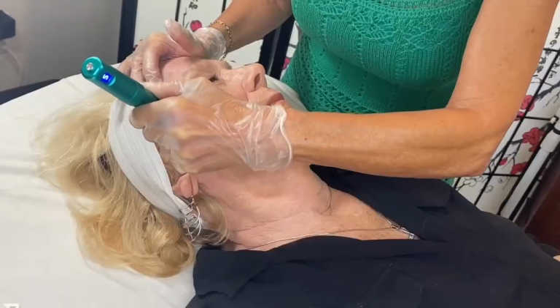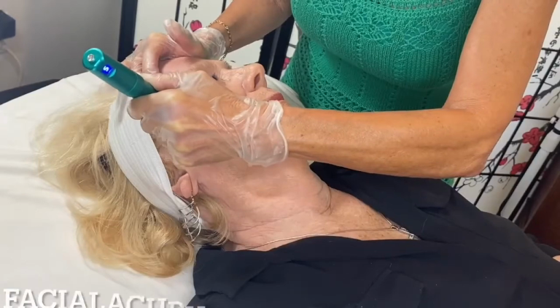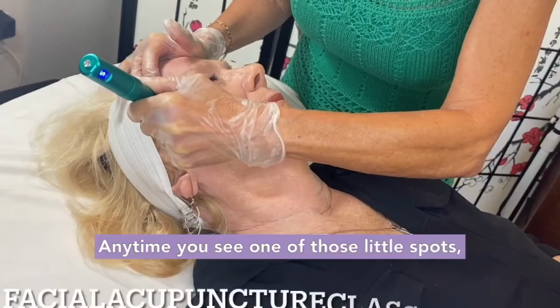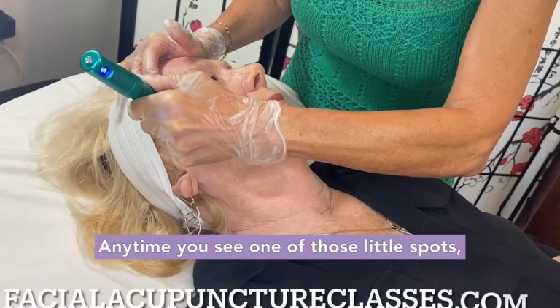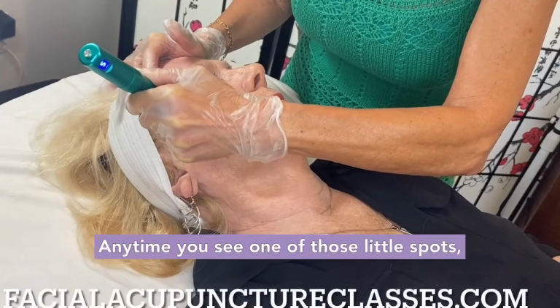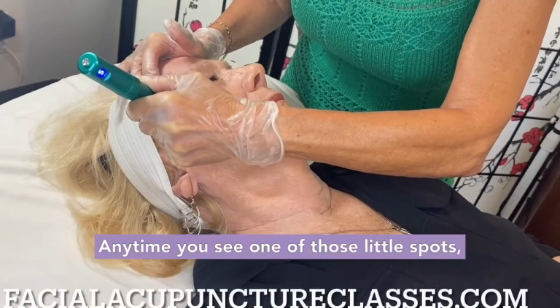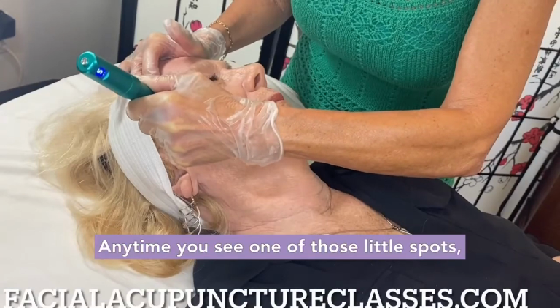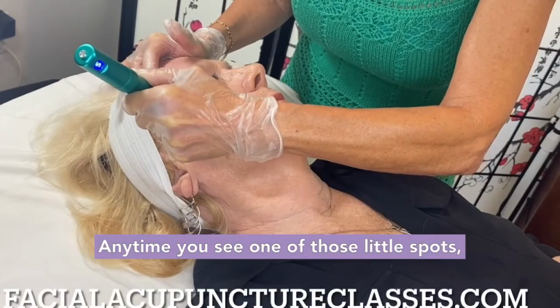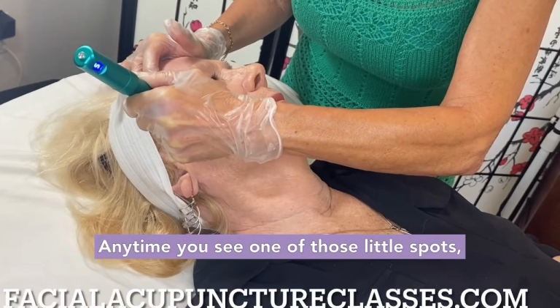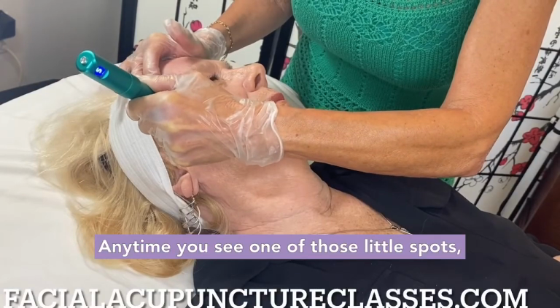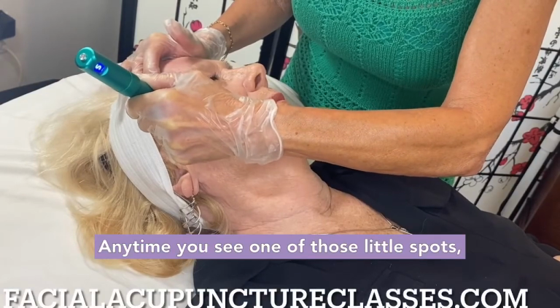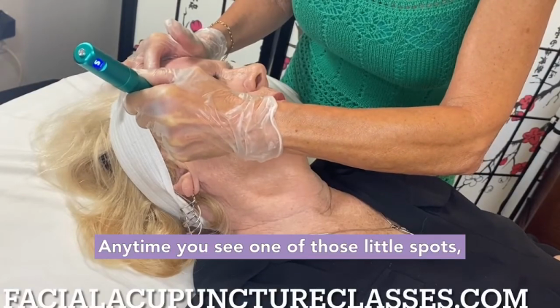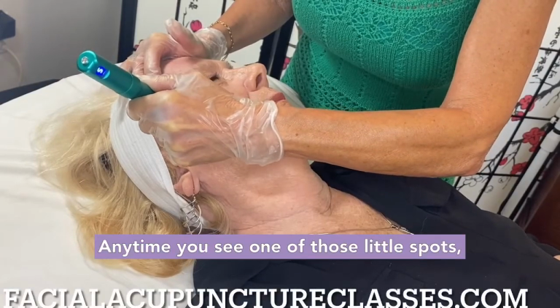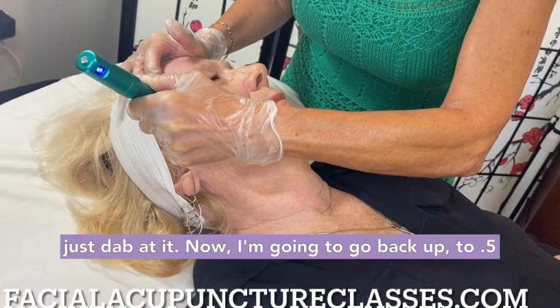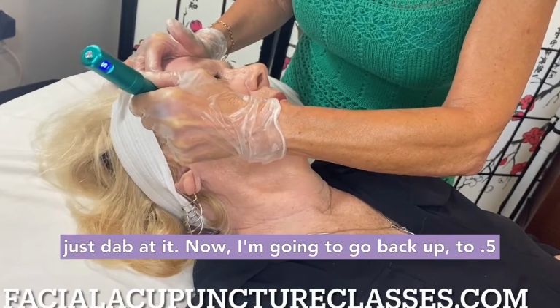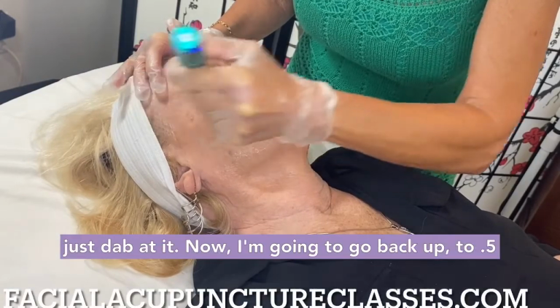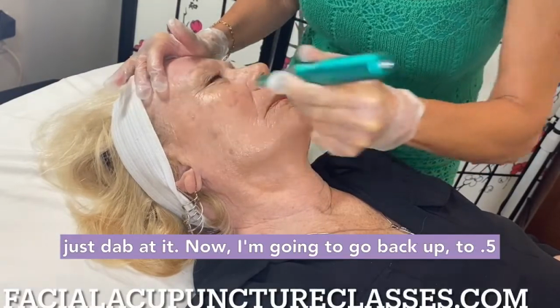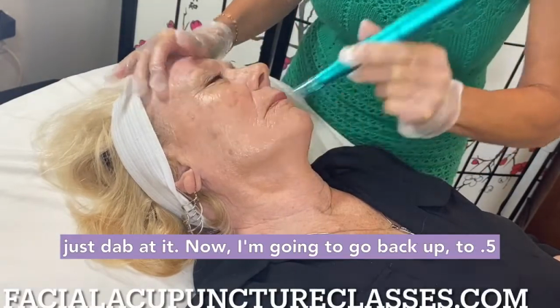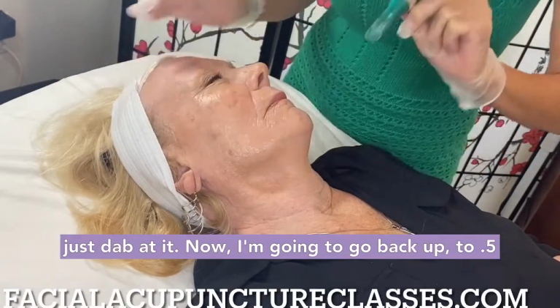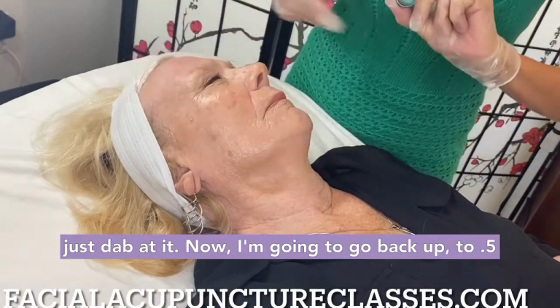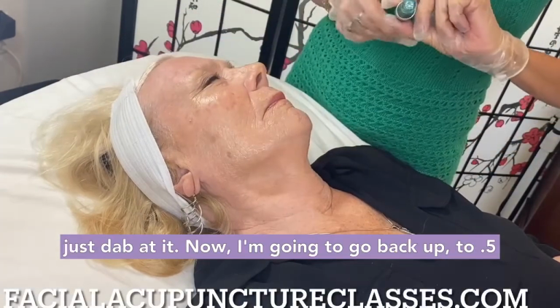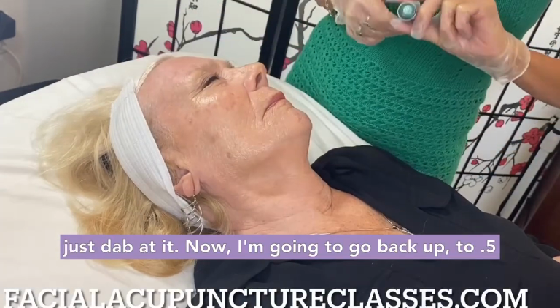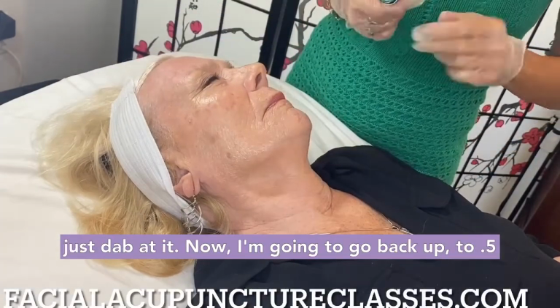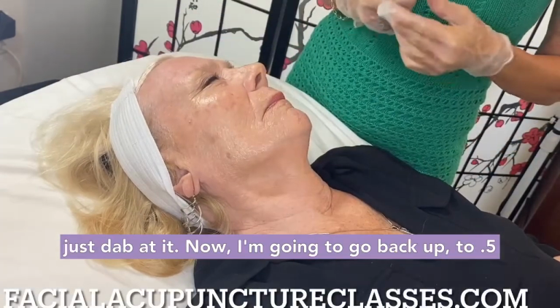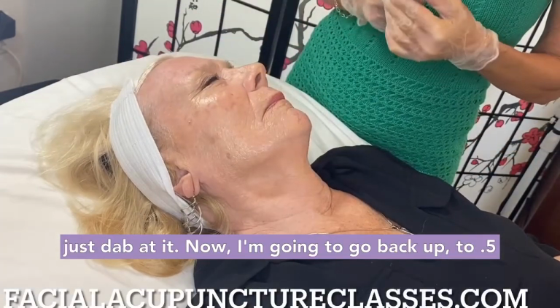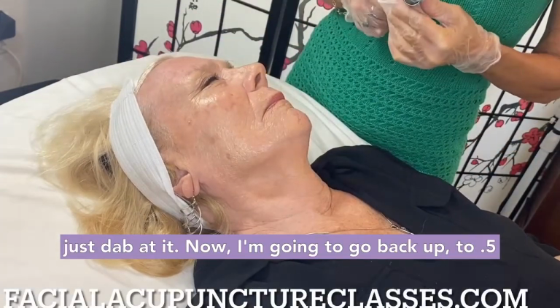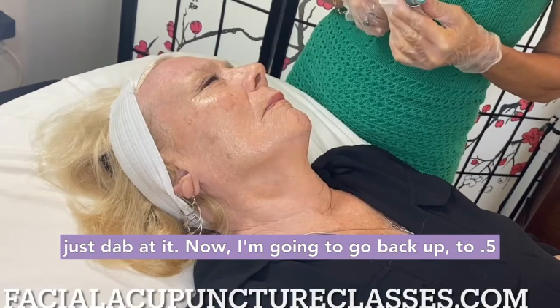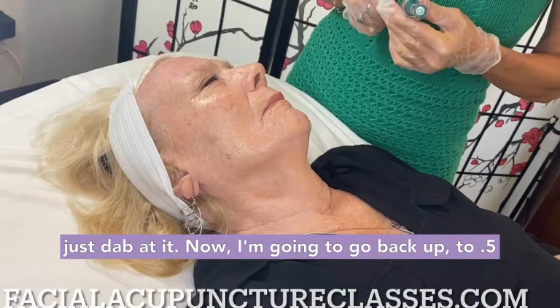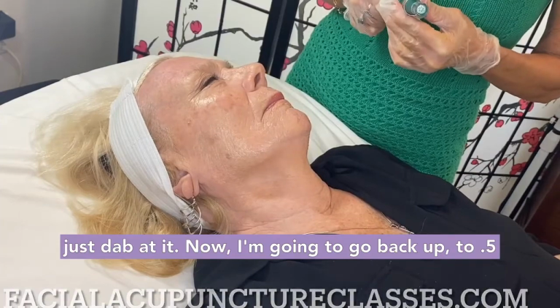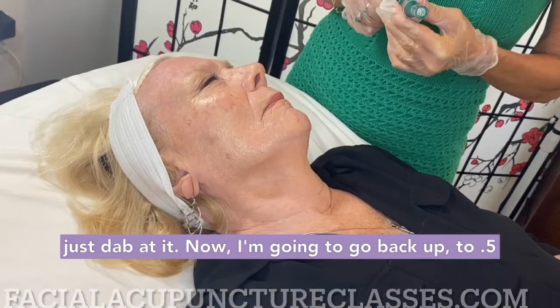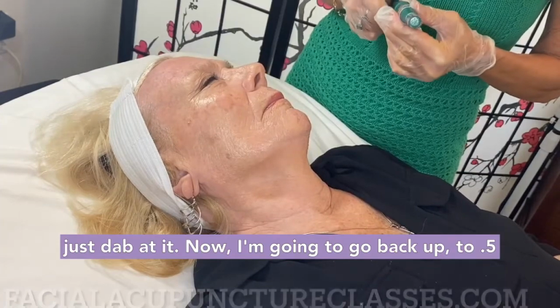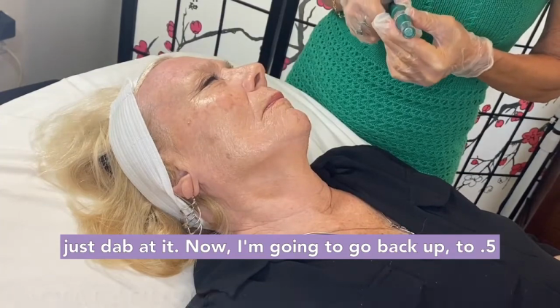And again, anytime you see one of those little spots, just dab at it. Now I'm going to go back up to 0.5.